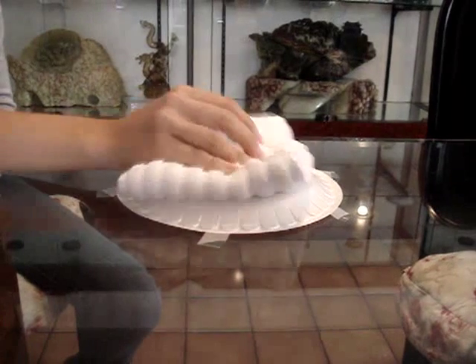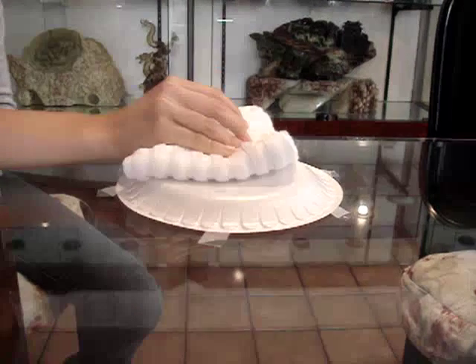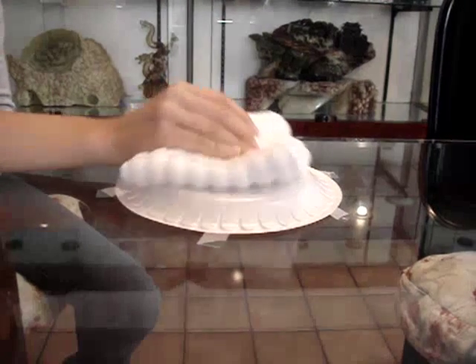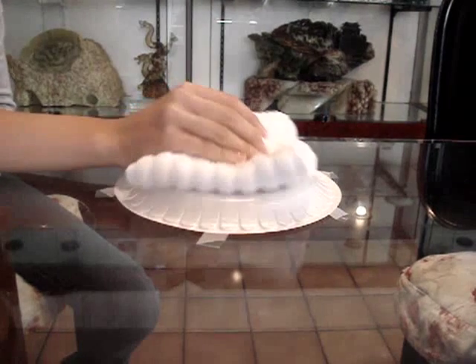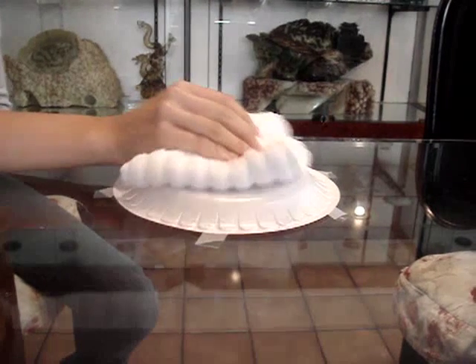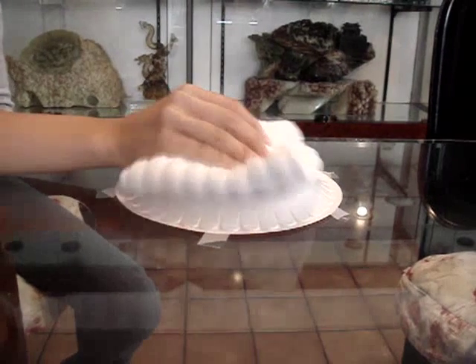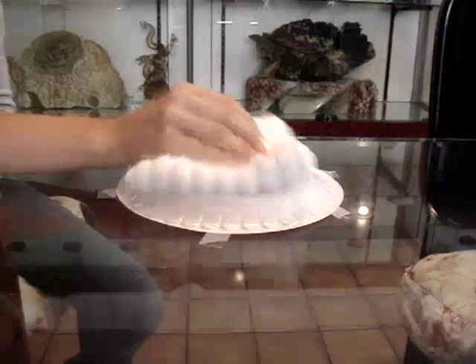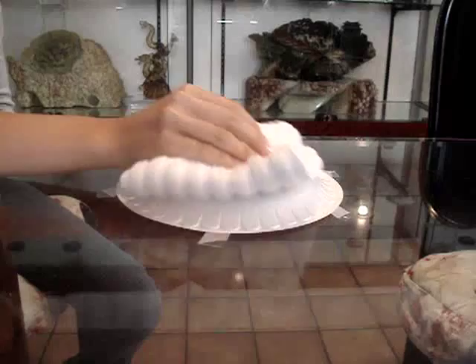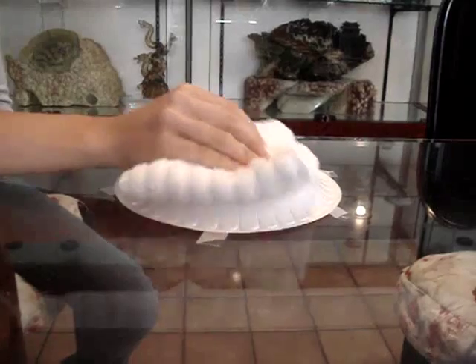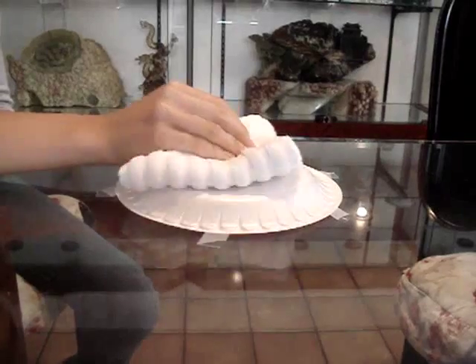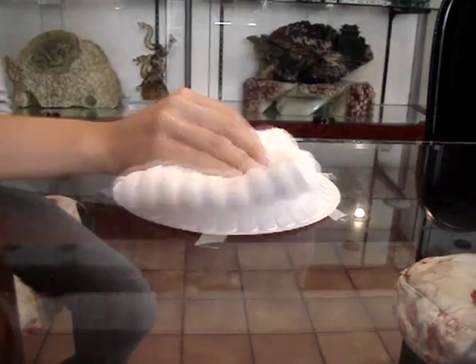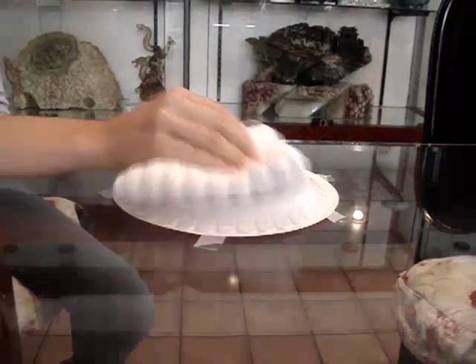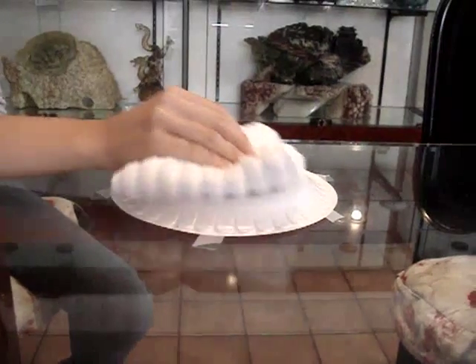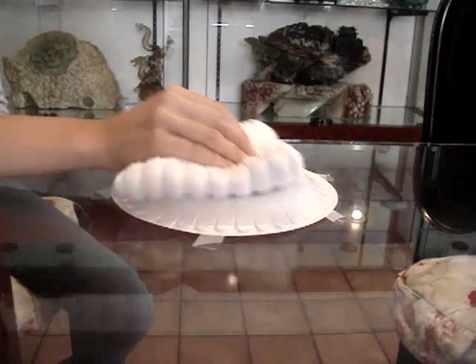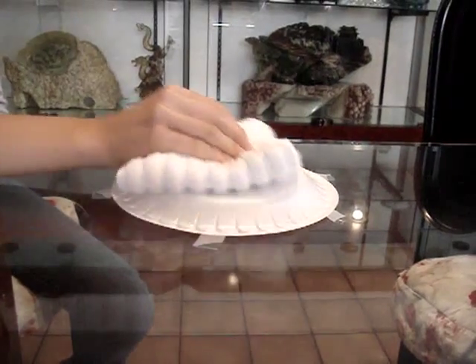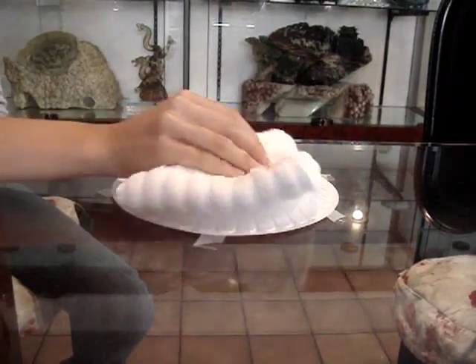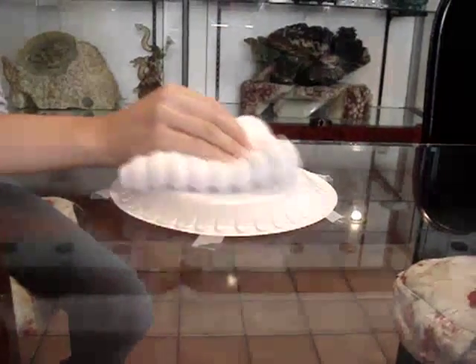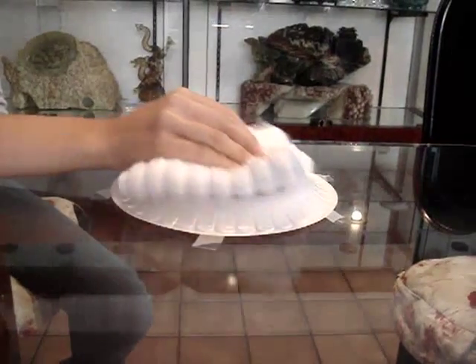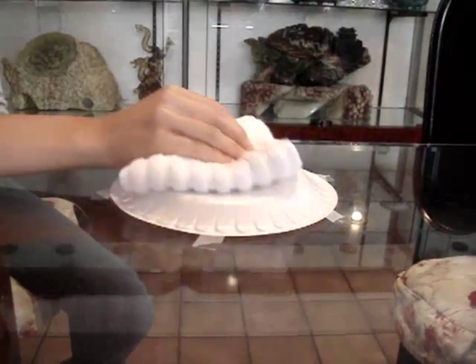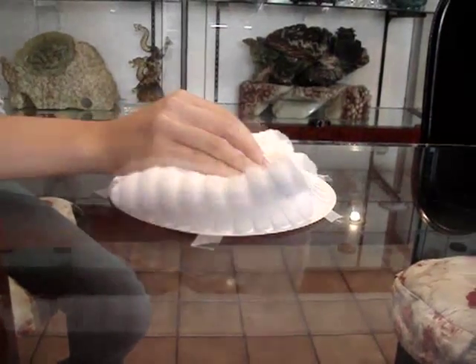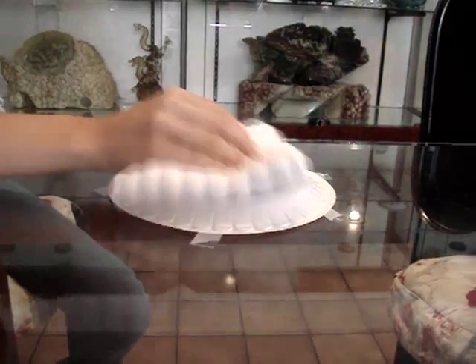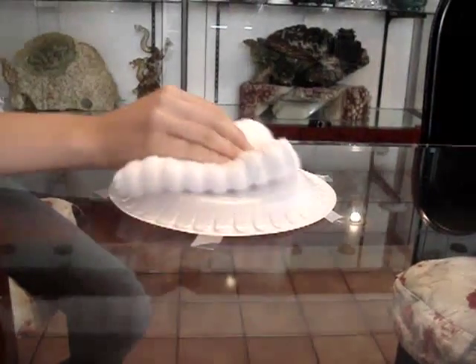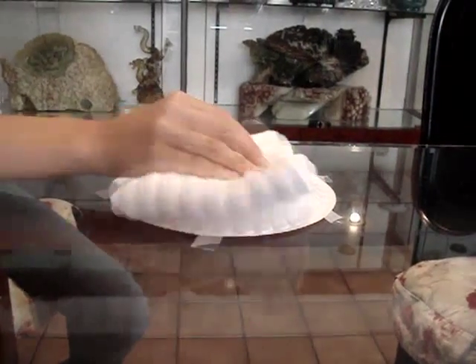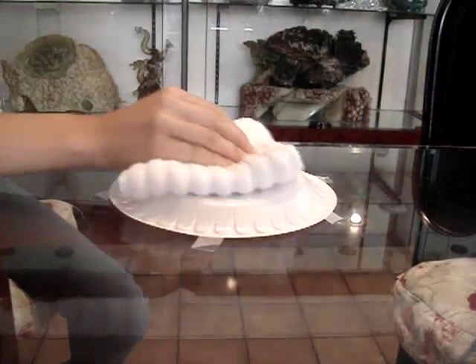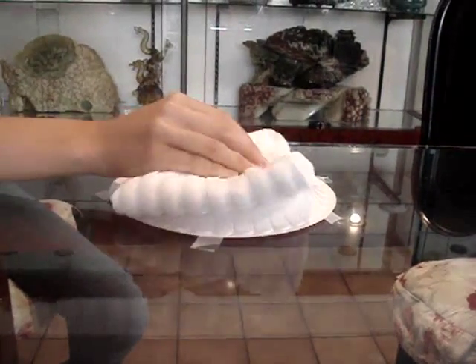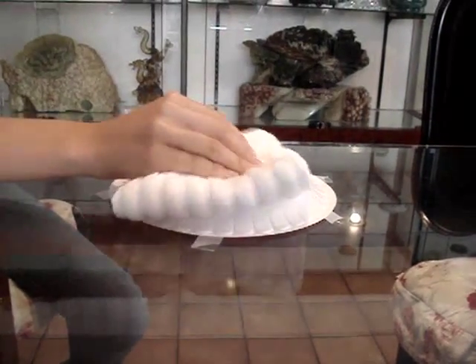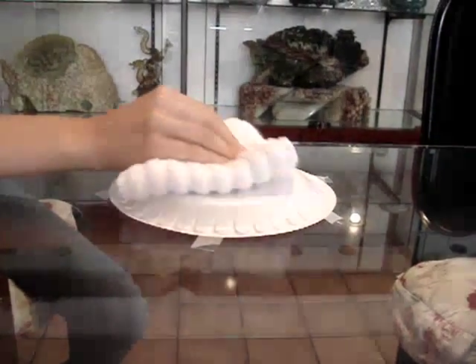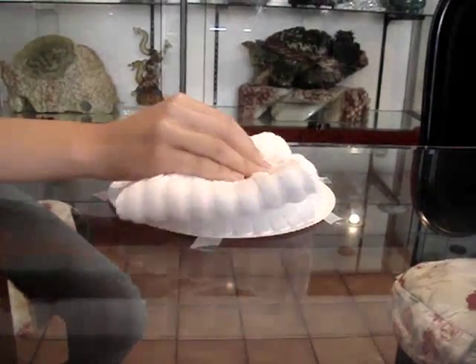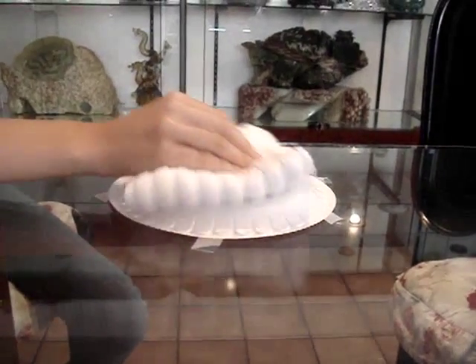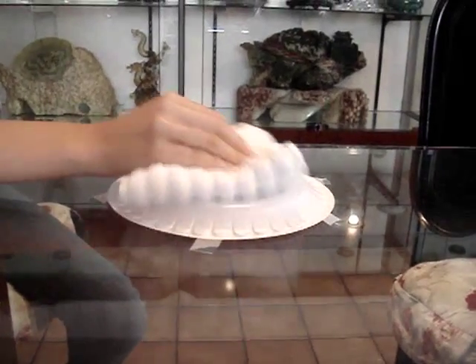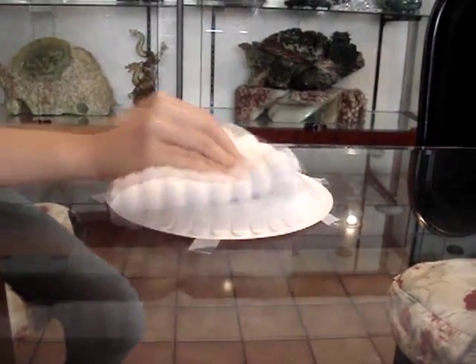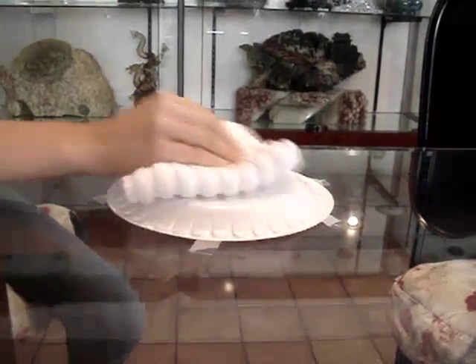You rub the styrofoam plate with the wool. After you rub the neutral plate, it becomes negative.